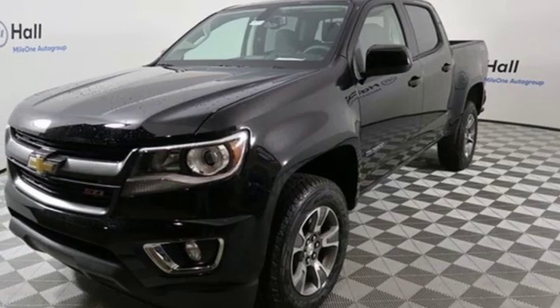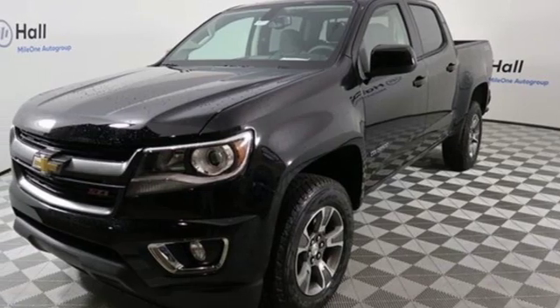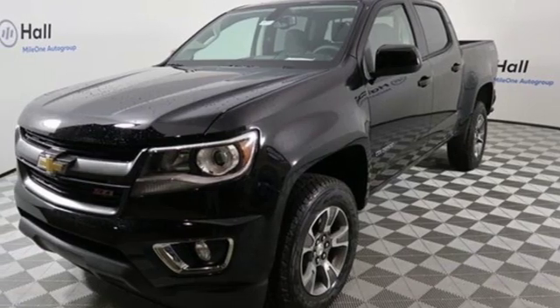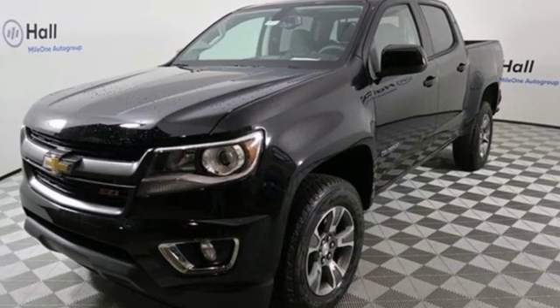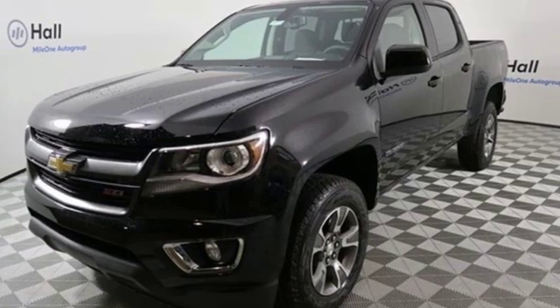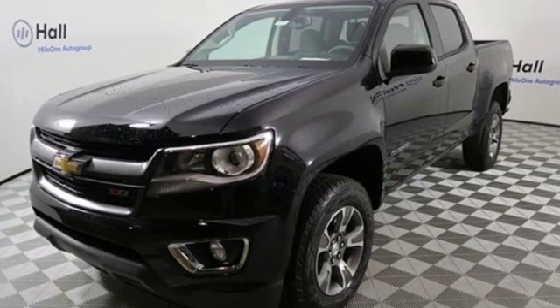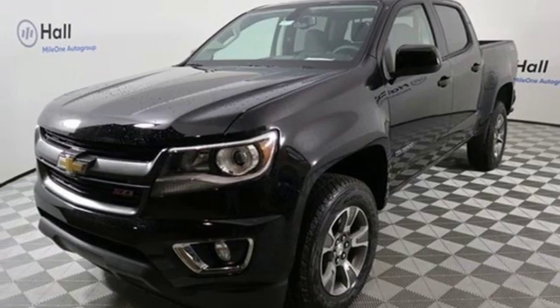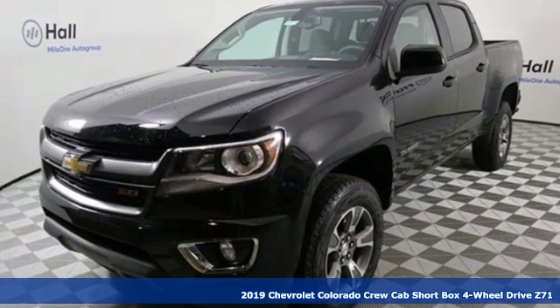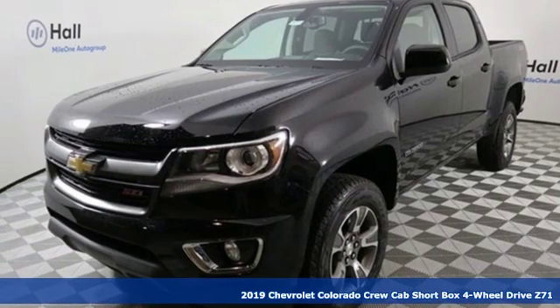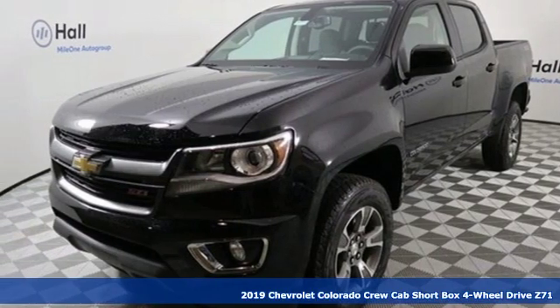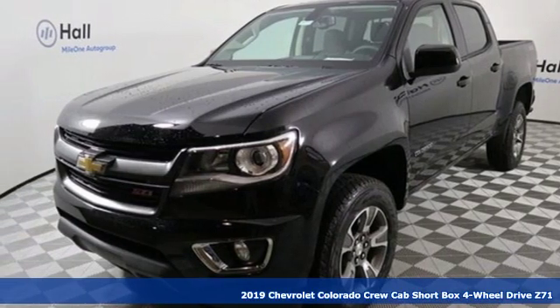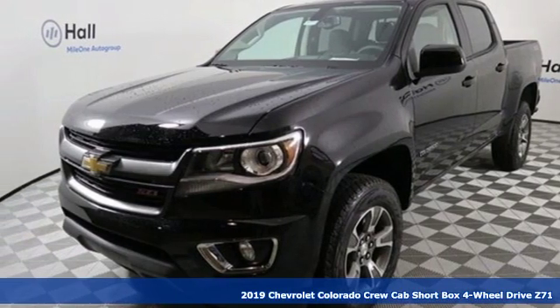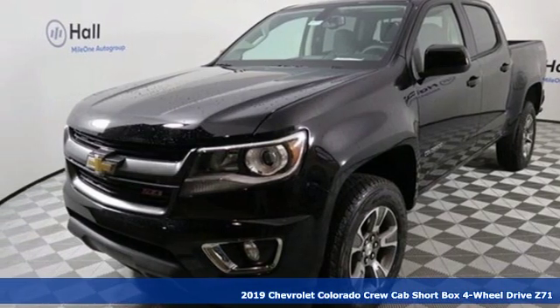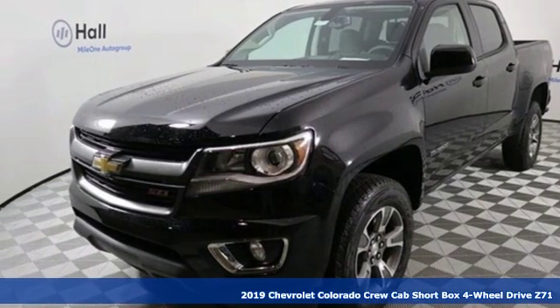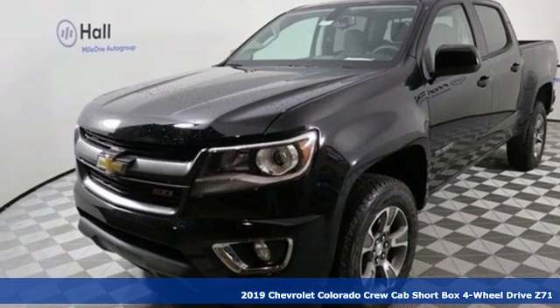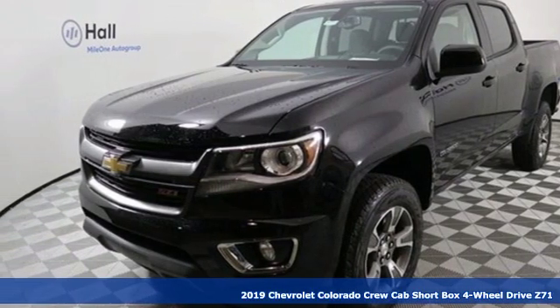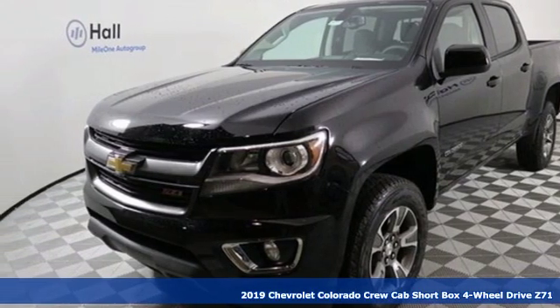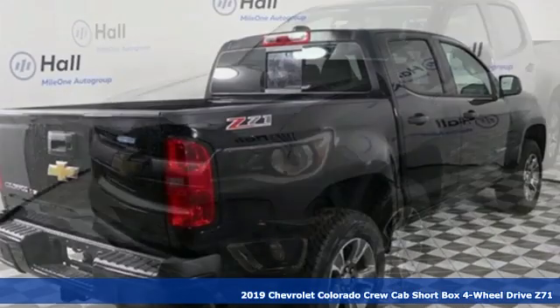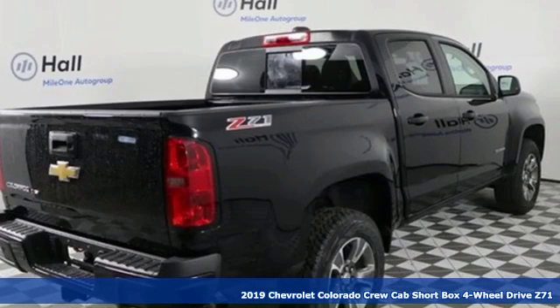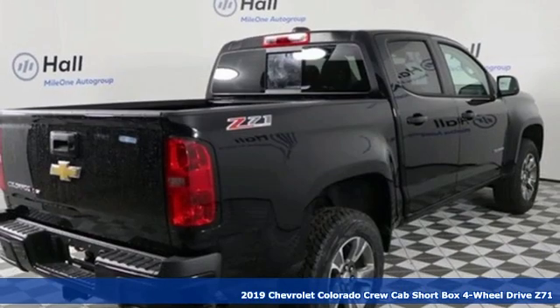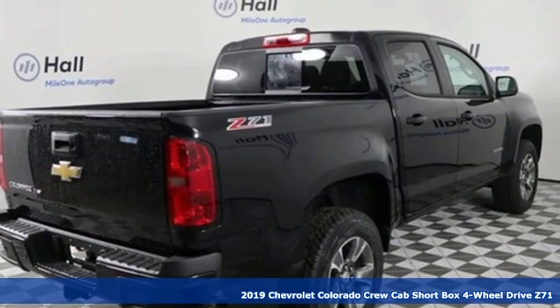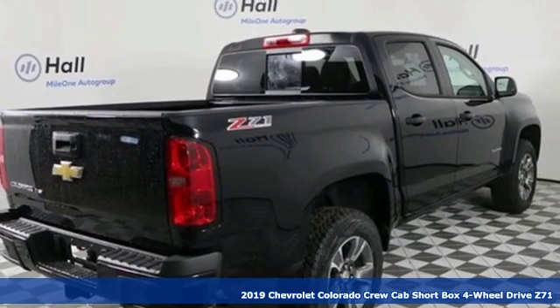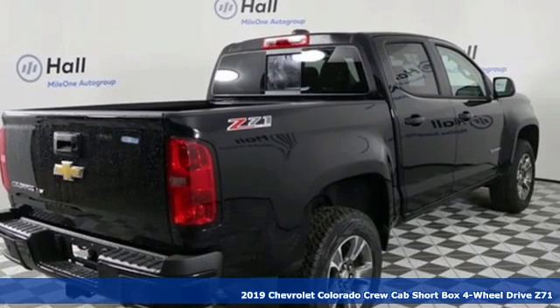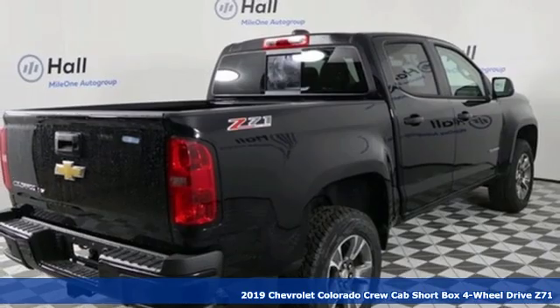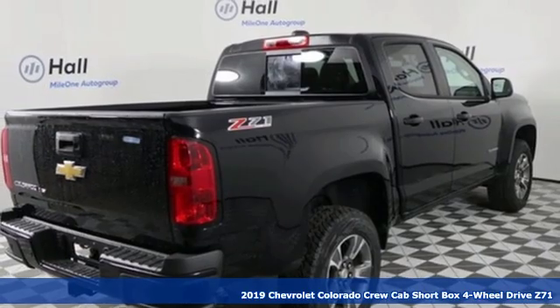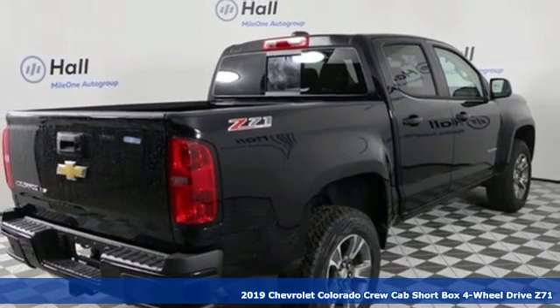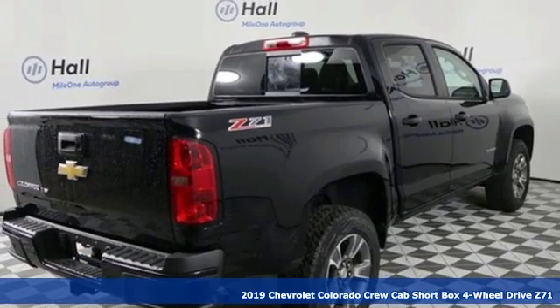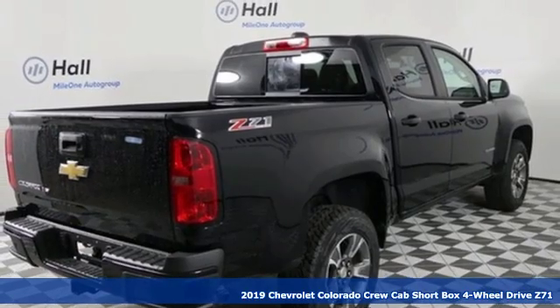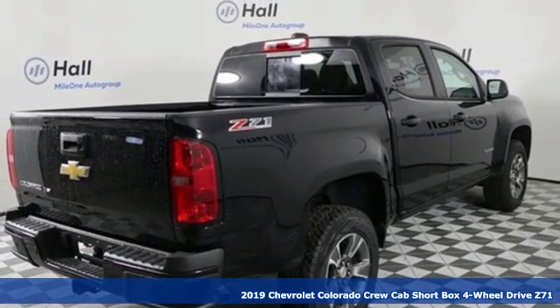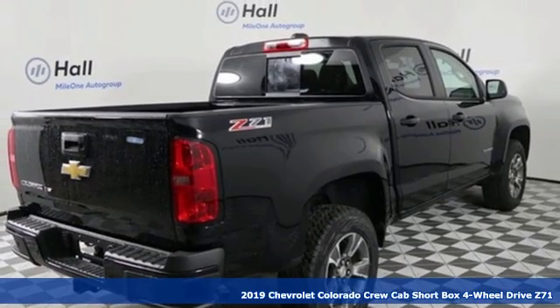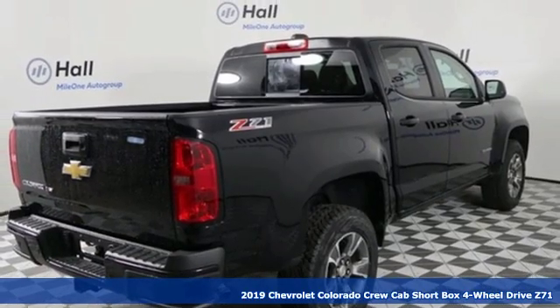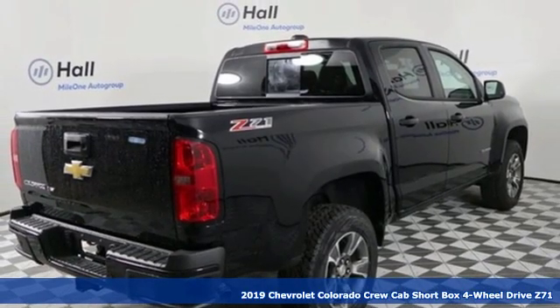Here's a new 2019 Chevrolet Colorado. Performance, value, durability — Chevy.